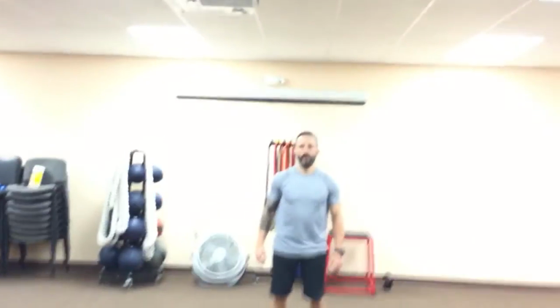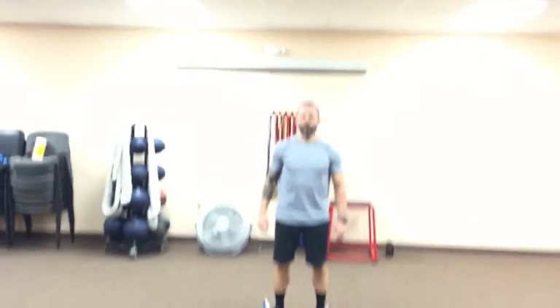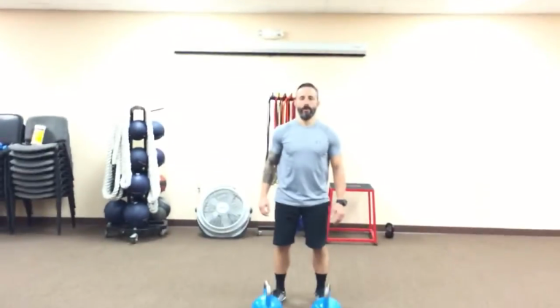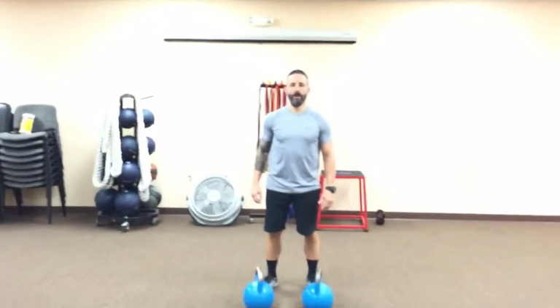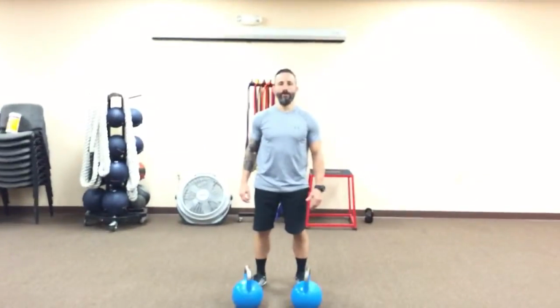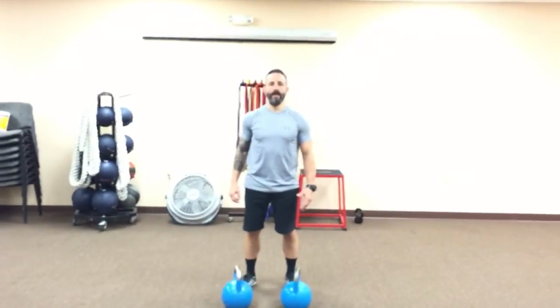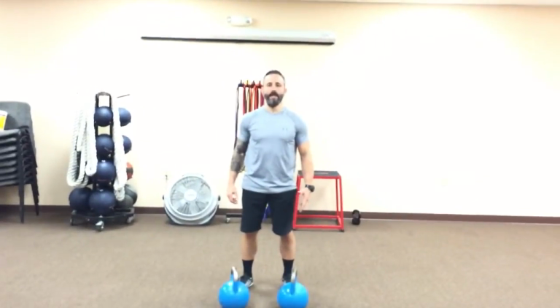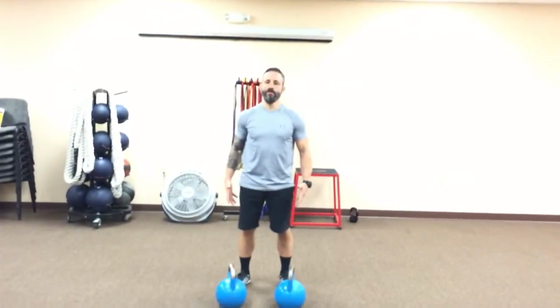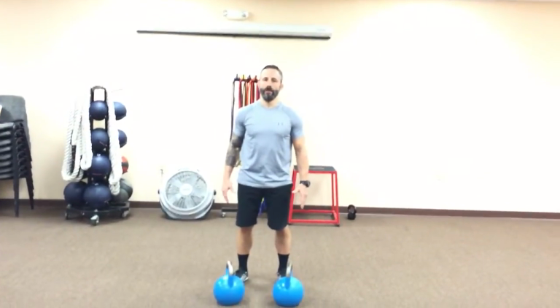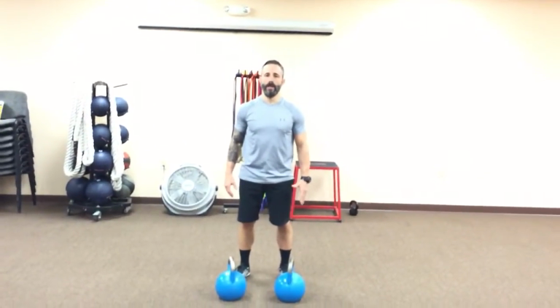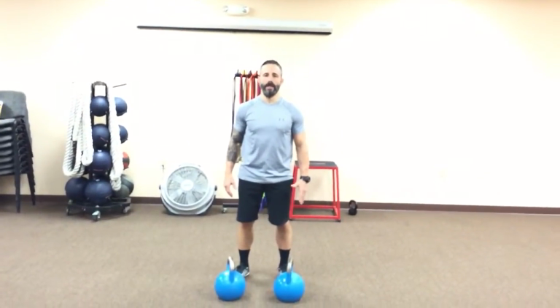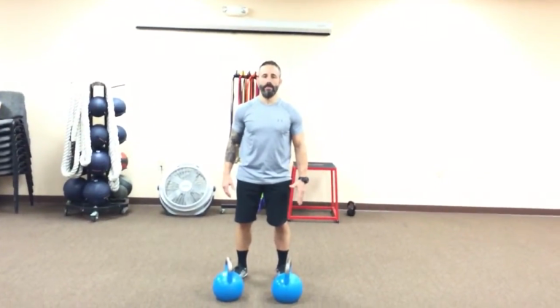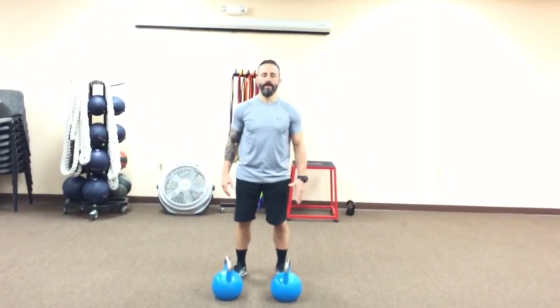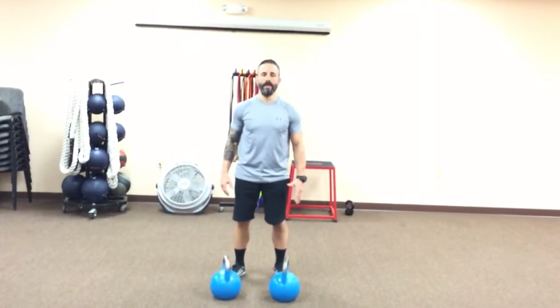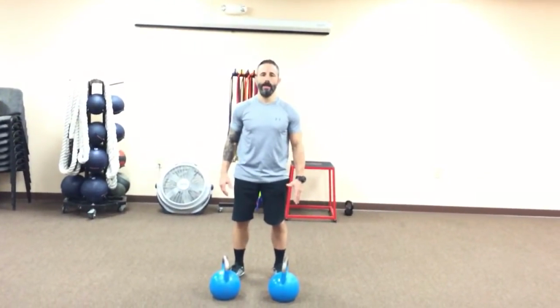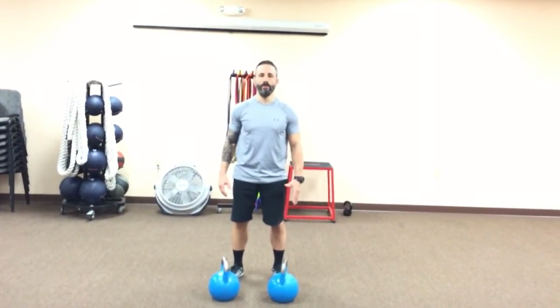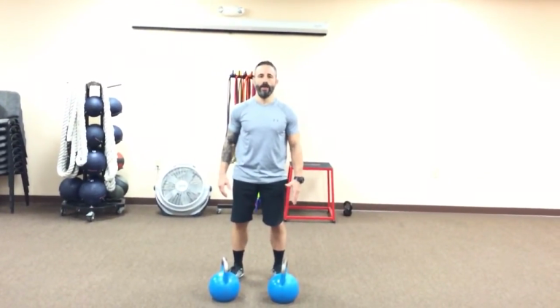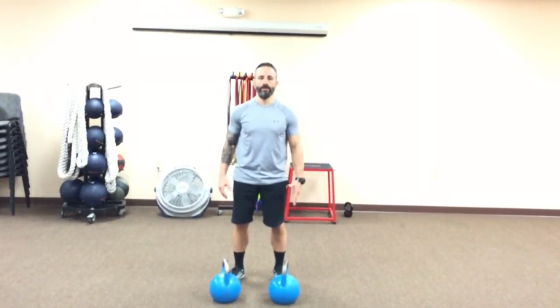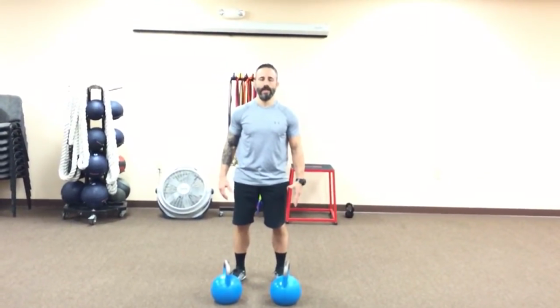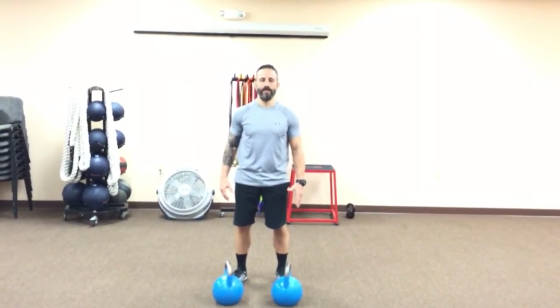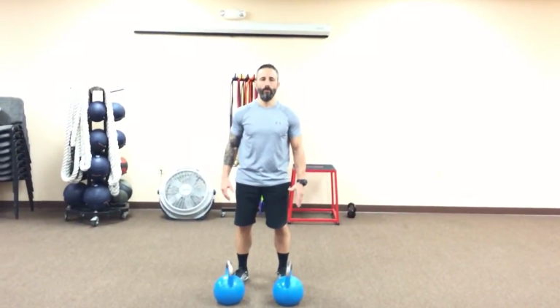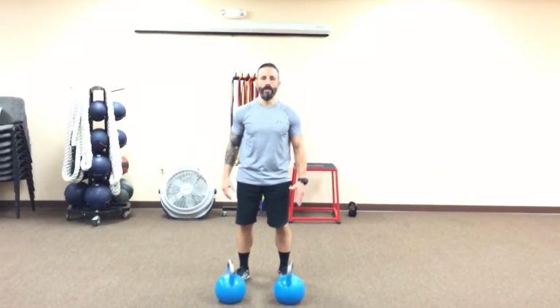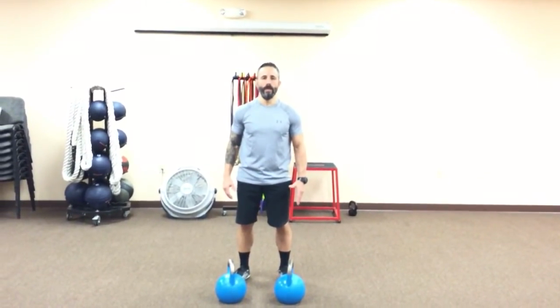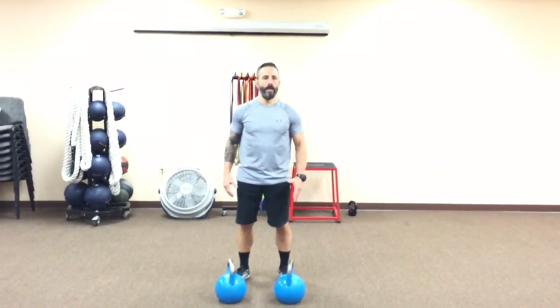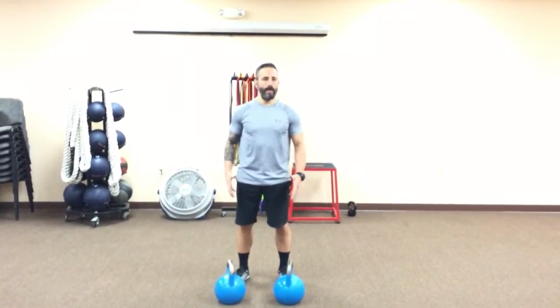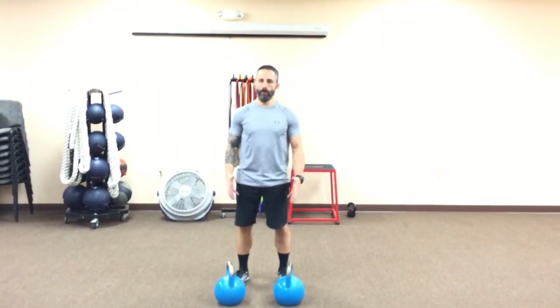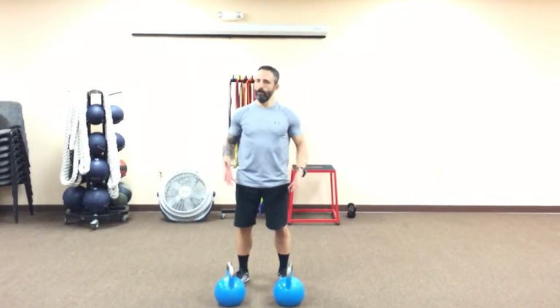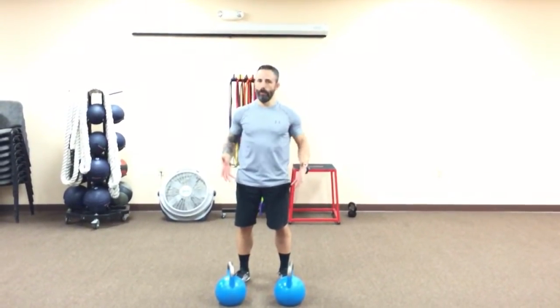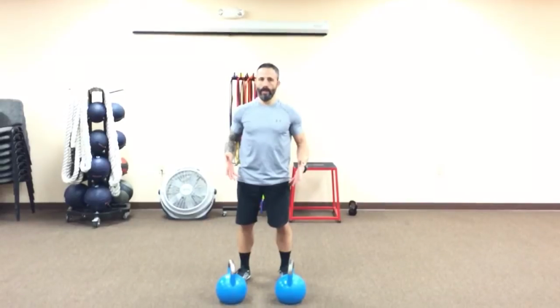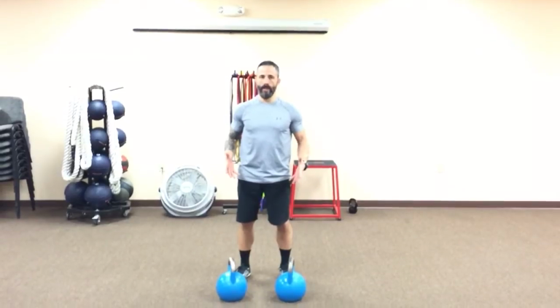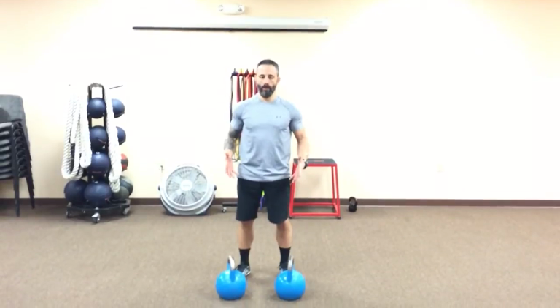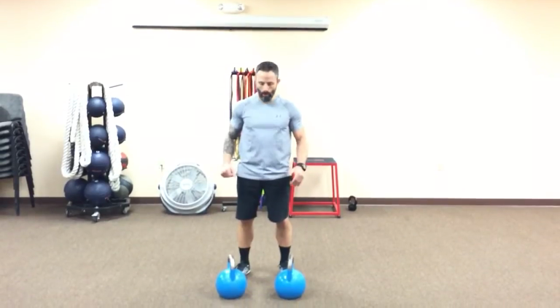It's Ryan Miller, coming back at you from traininglikeanathlete.com with your exercise of the week. Today we're gonna do a renegade row.